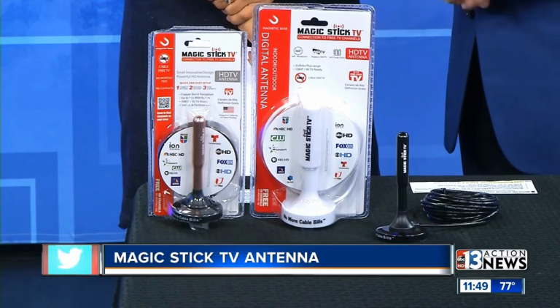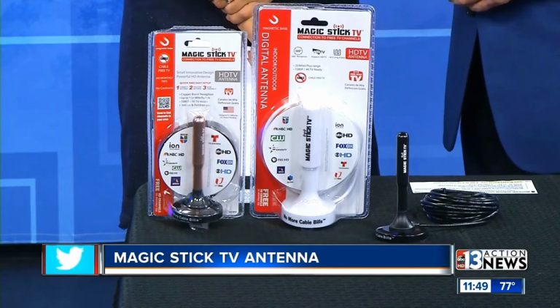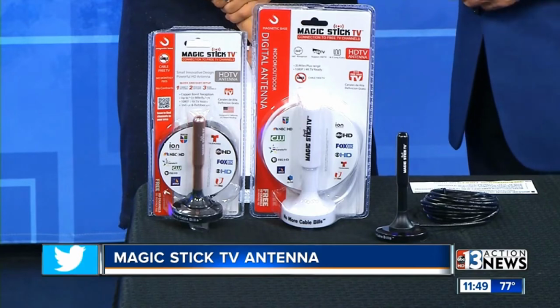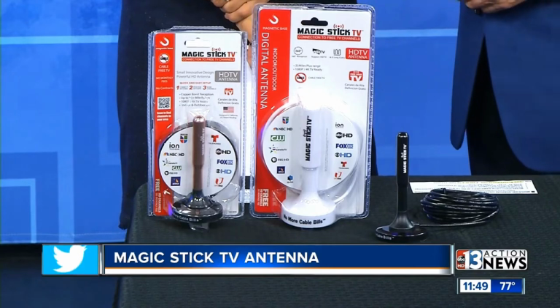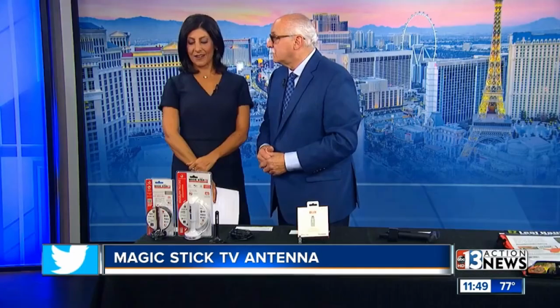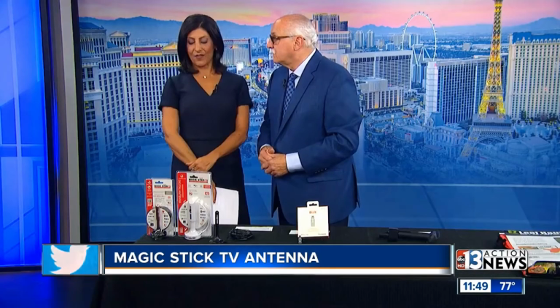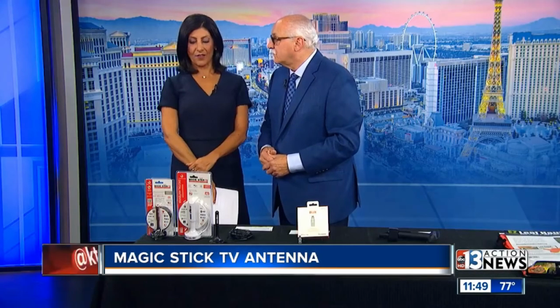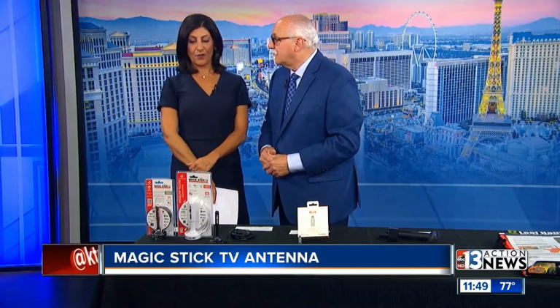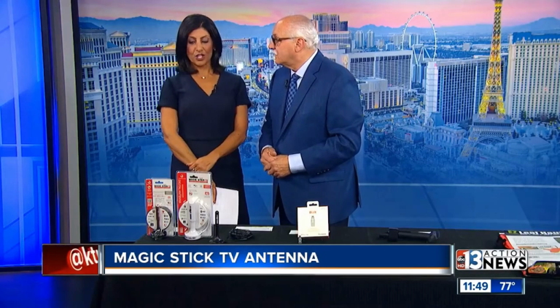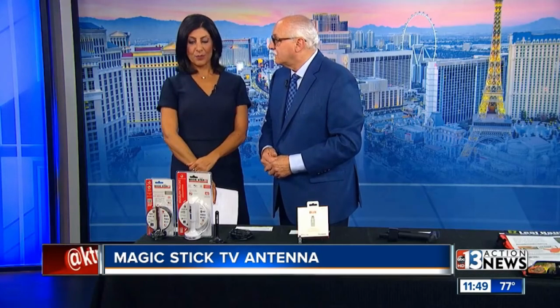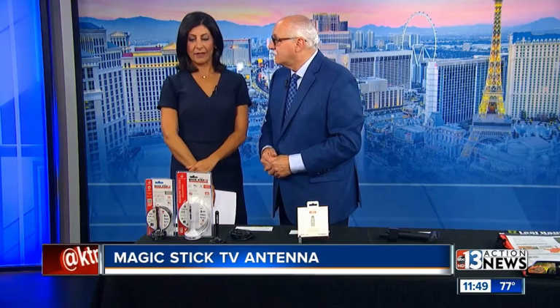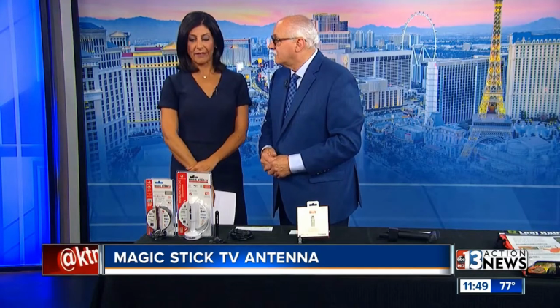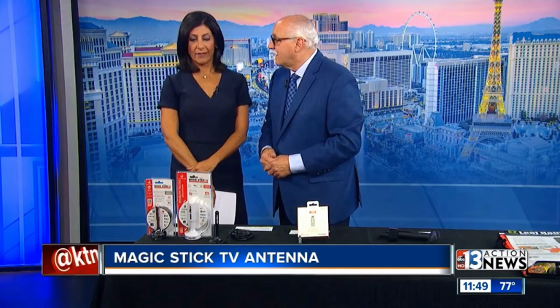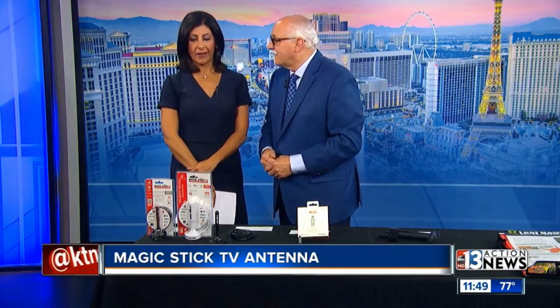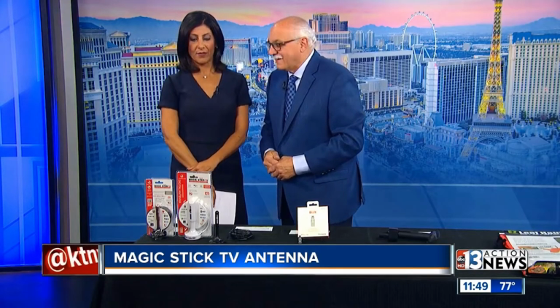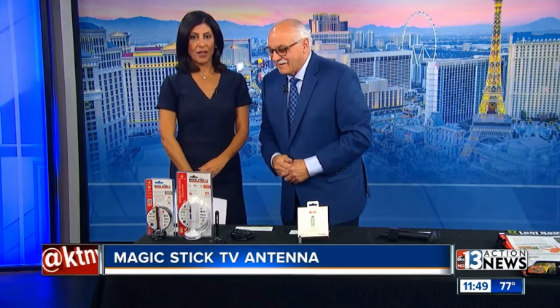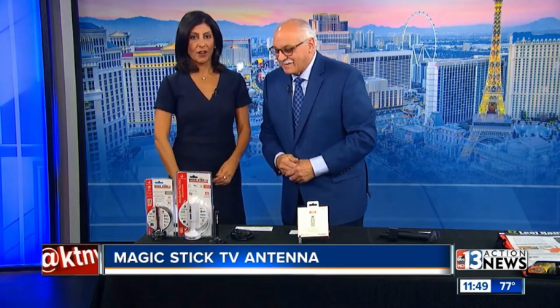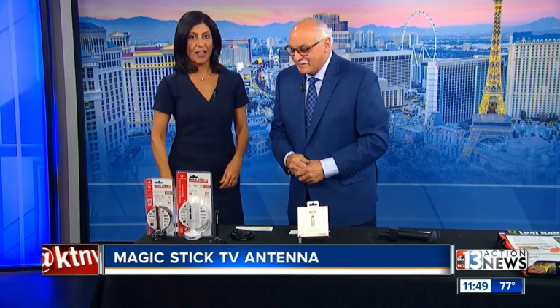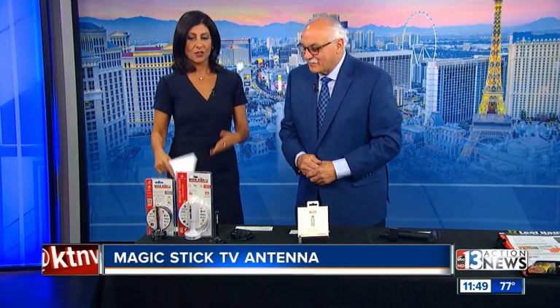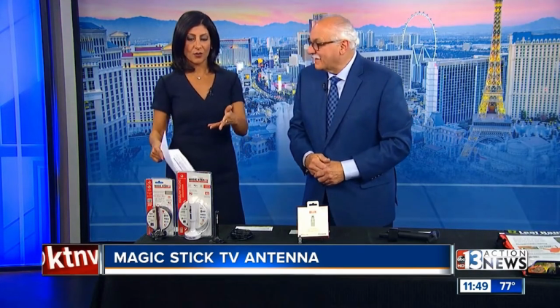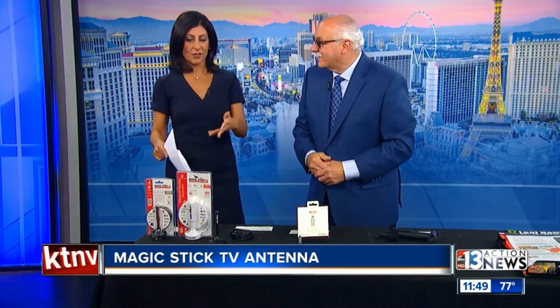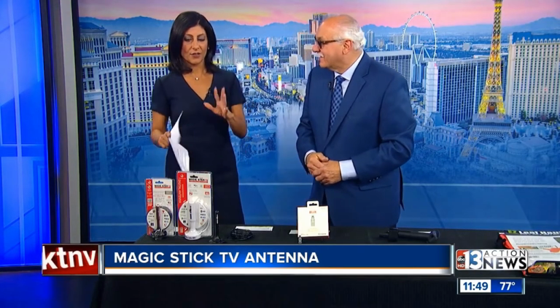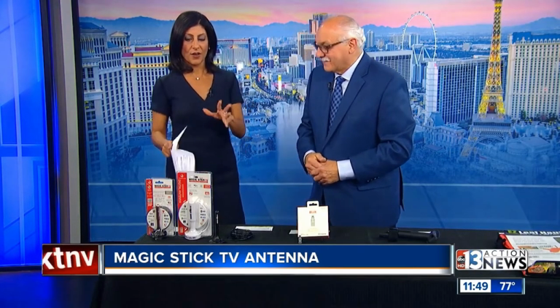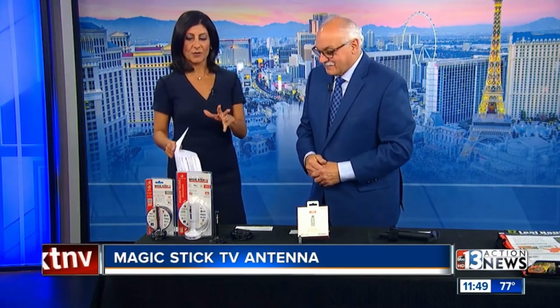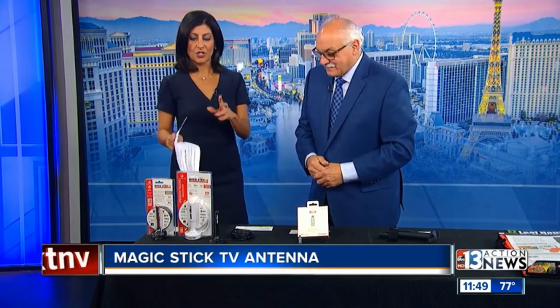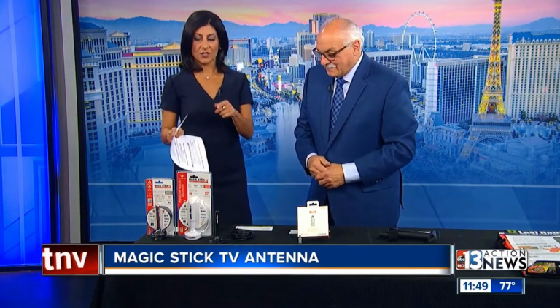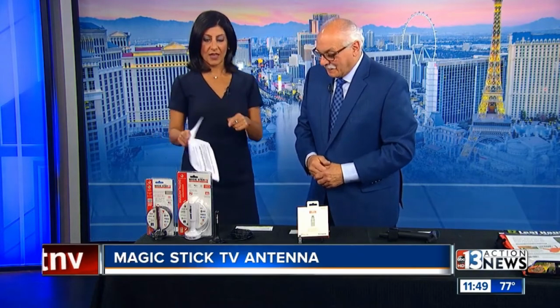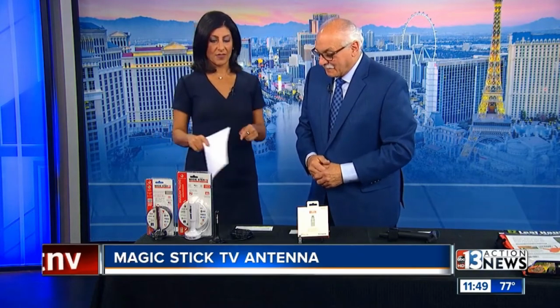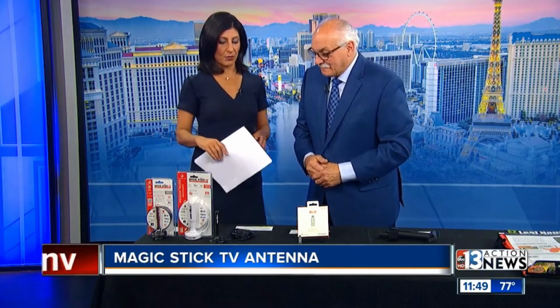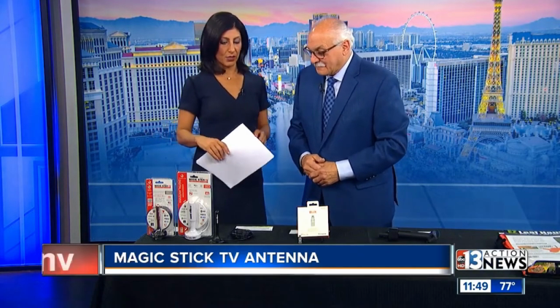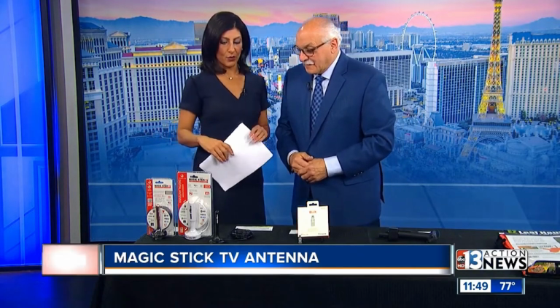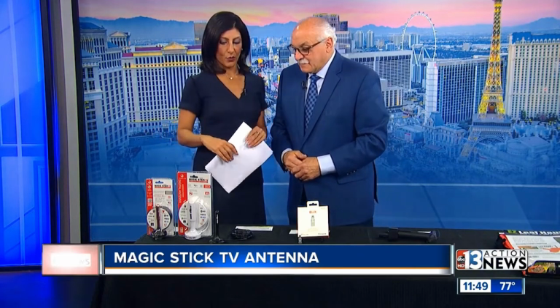It's $19.95 with free shipping. Even better! So if you're having some issues getting a signal, get that — it might really work for you.